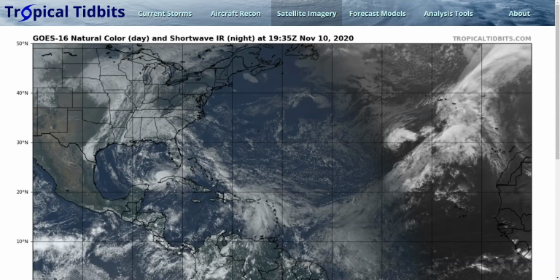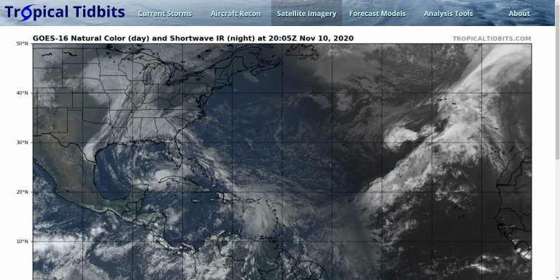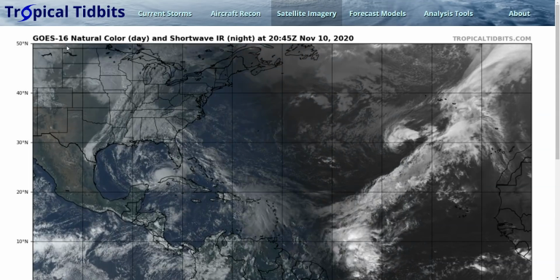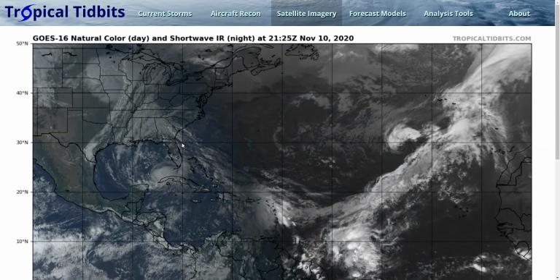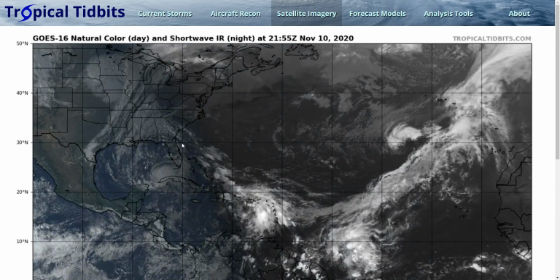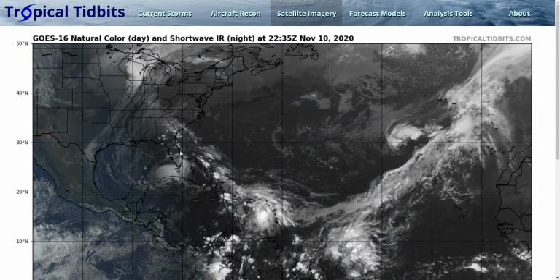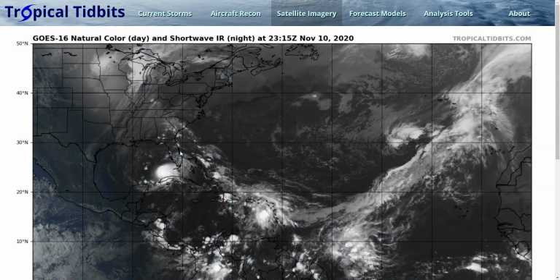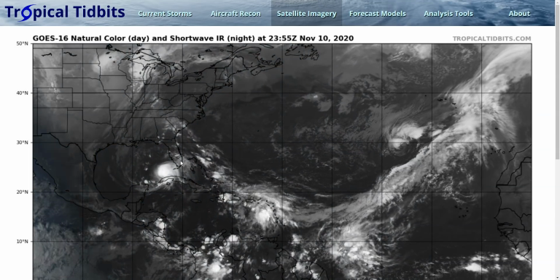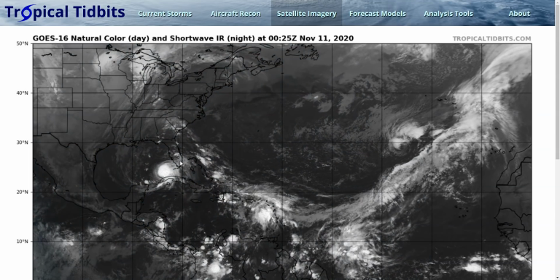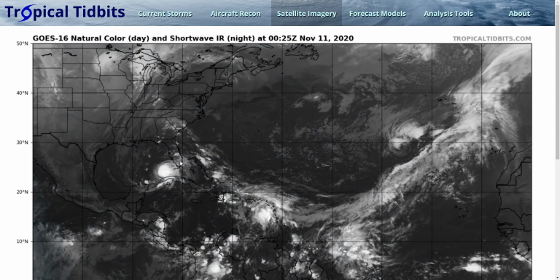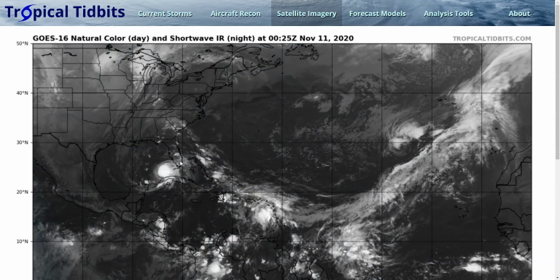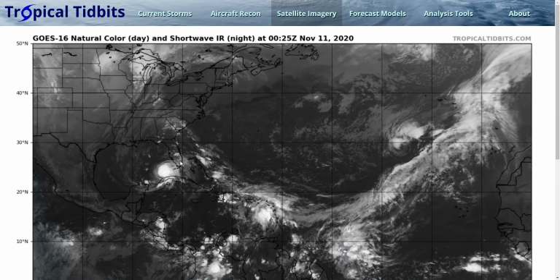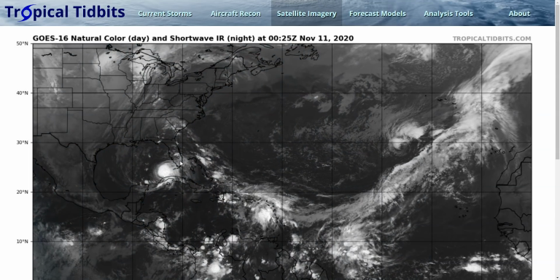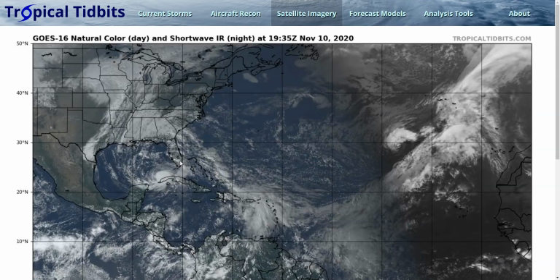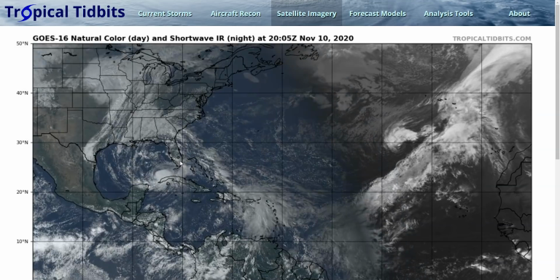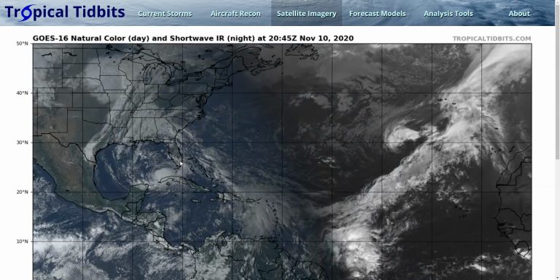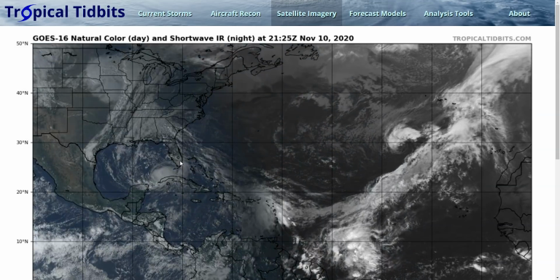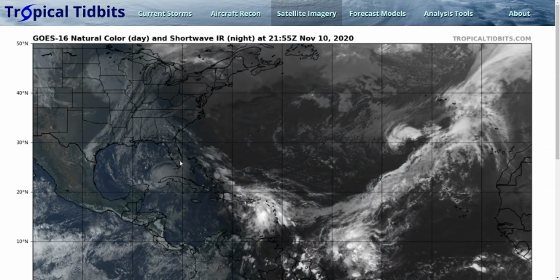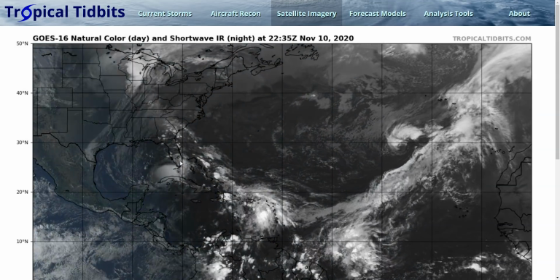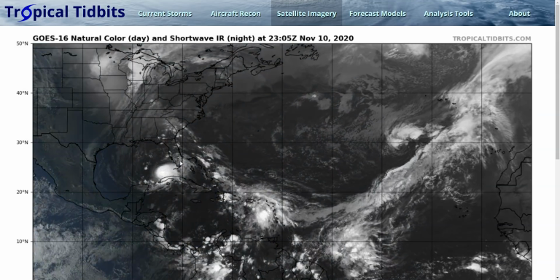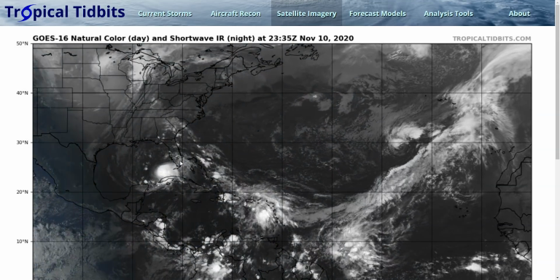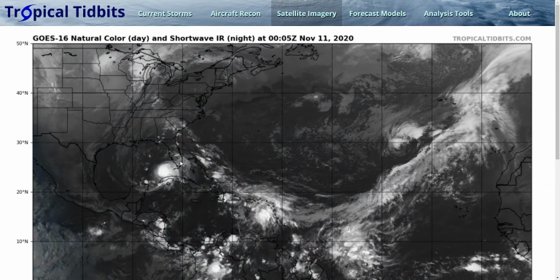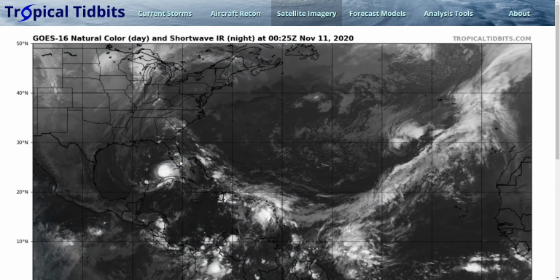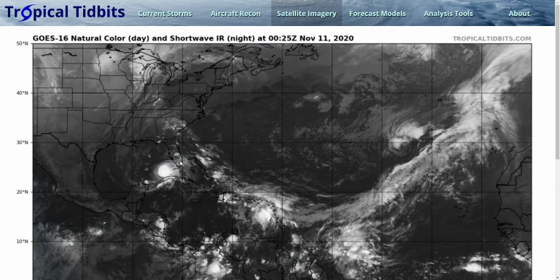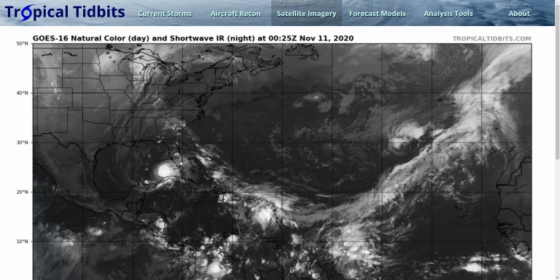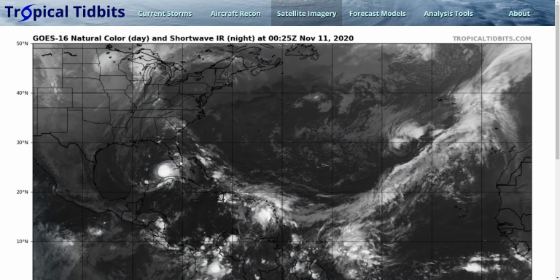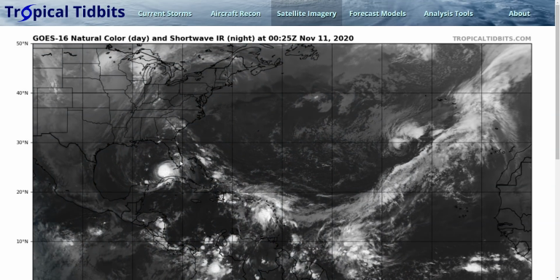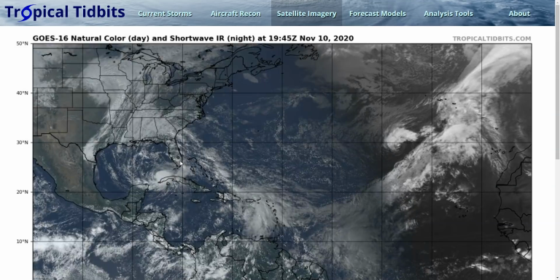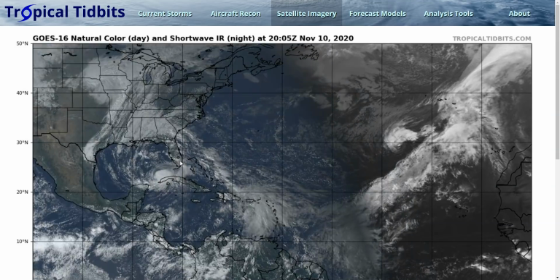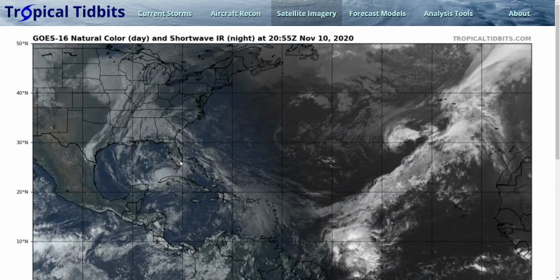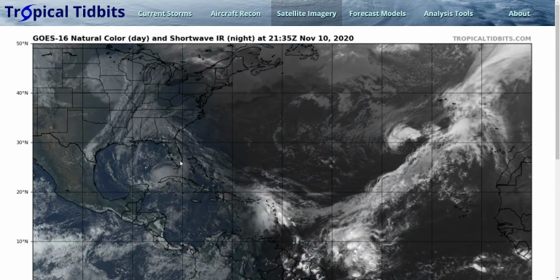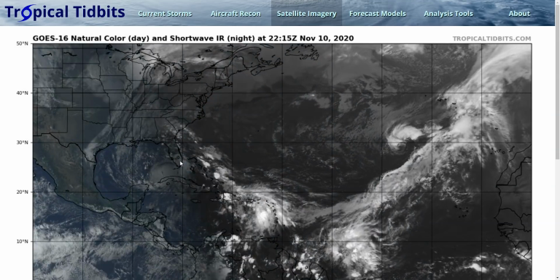So that's Eta — still watching this as it comes northeast. A couple of days left to deal with it. What a pain this storm has been.